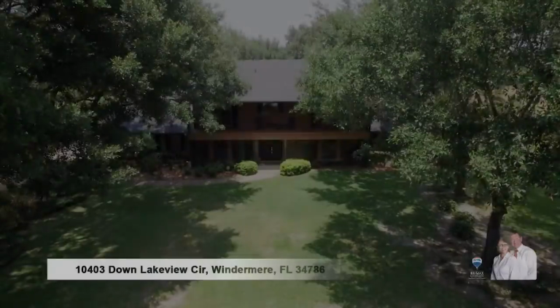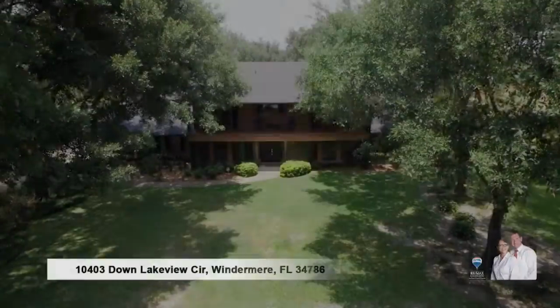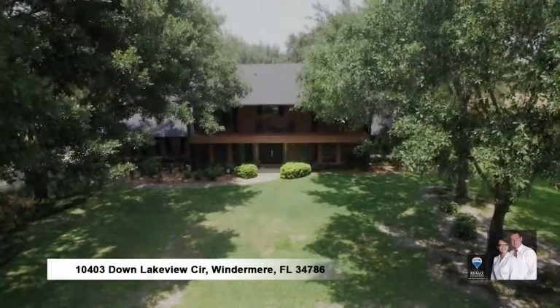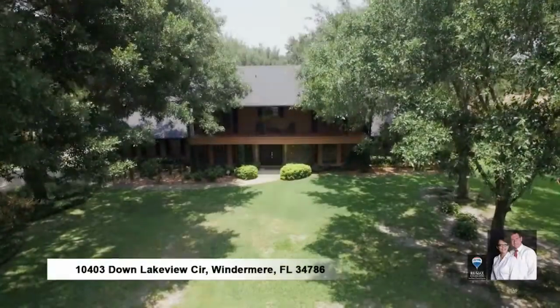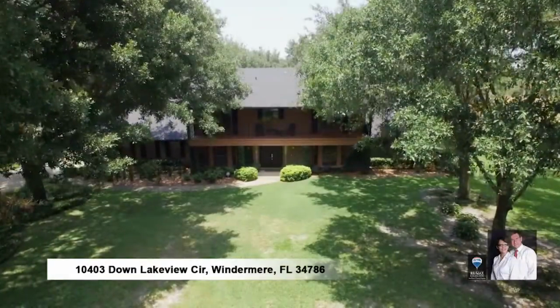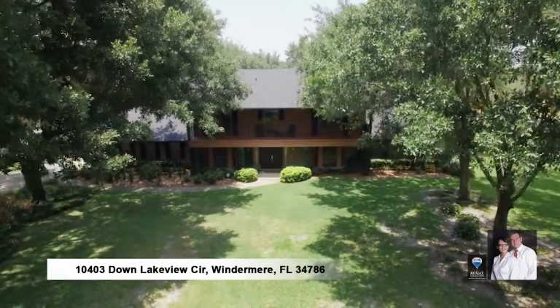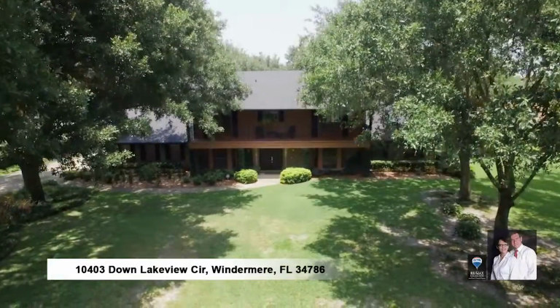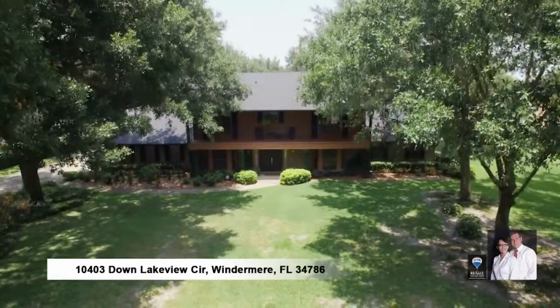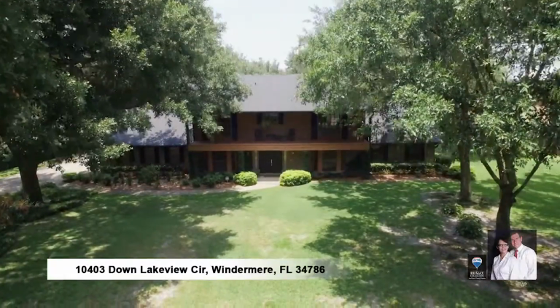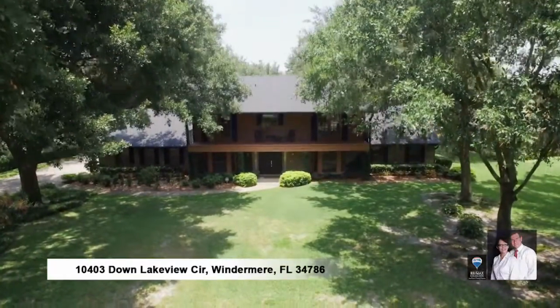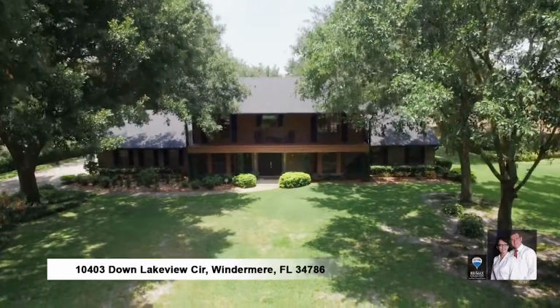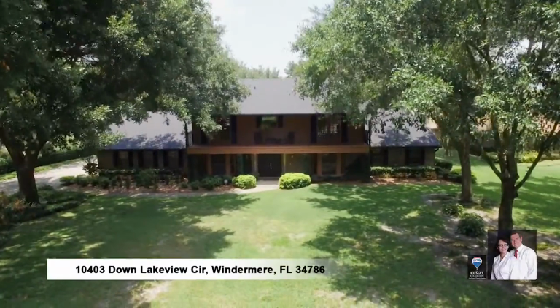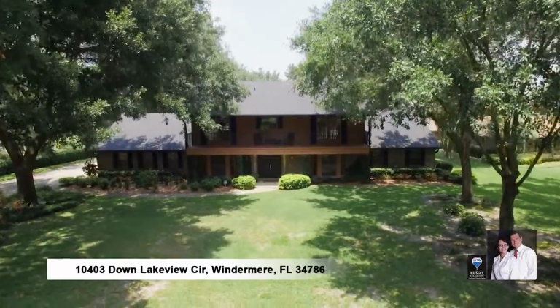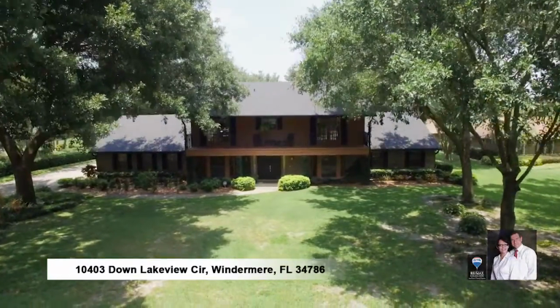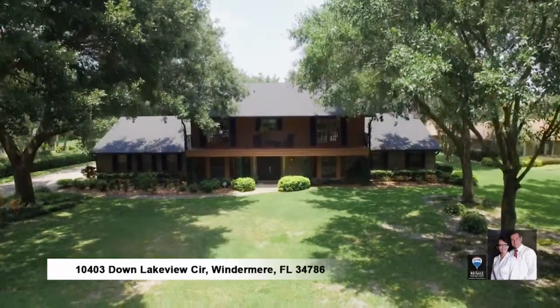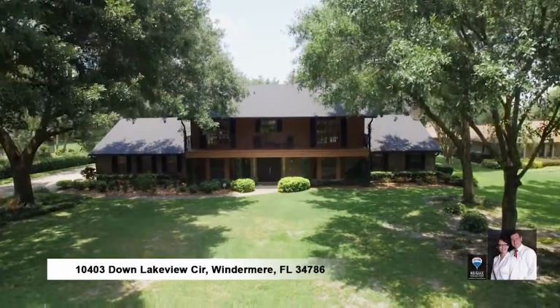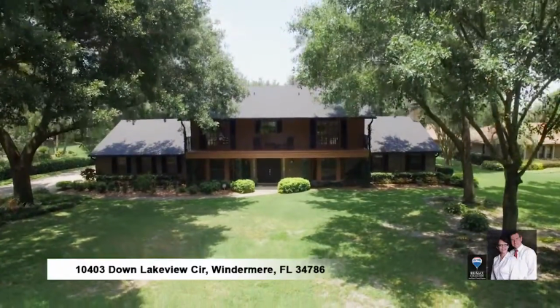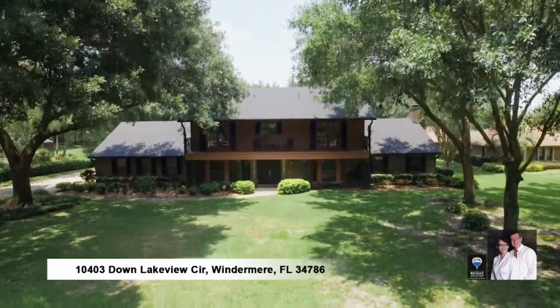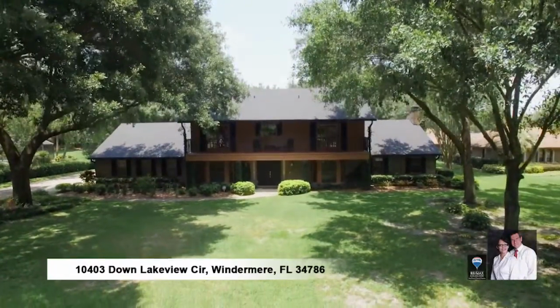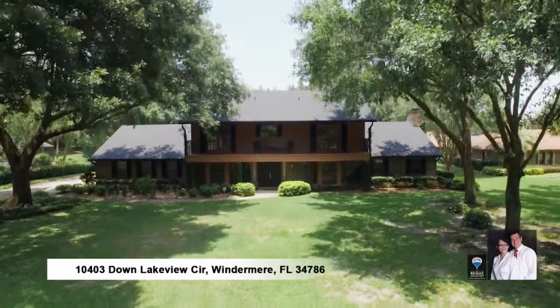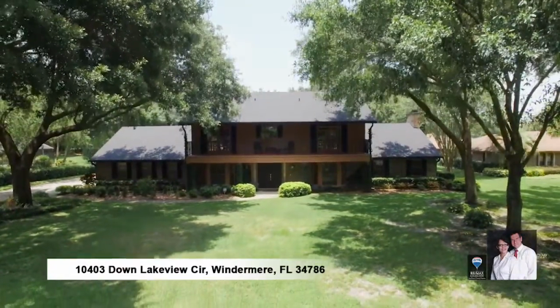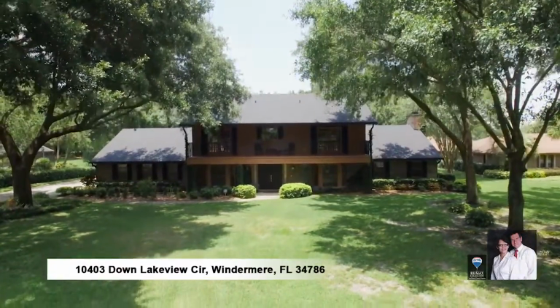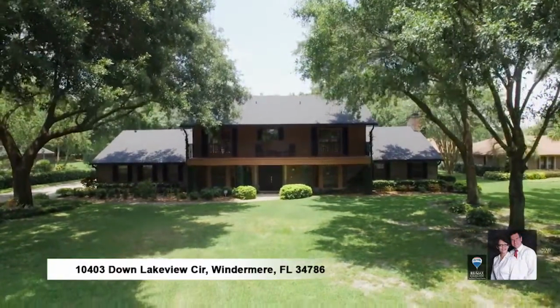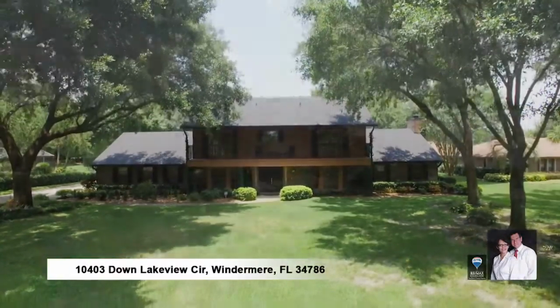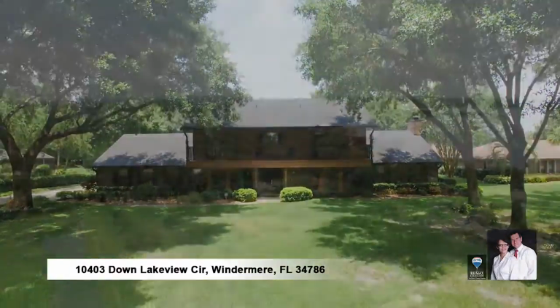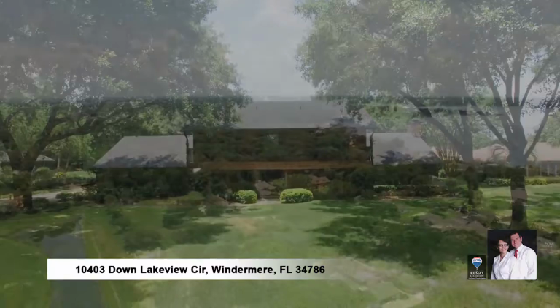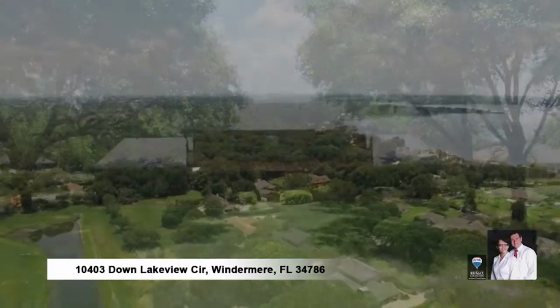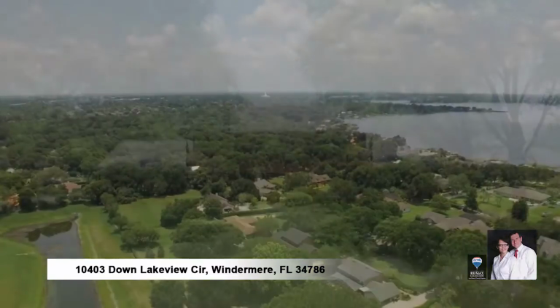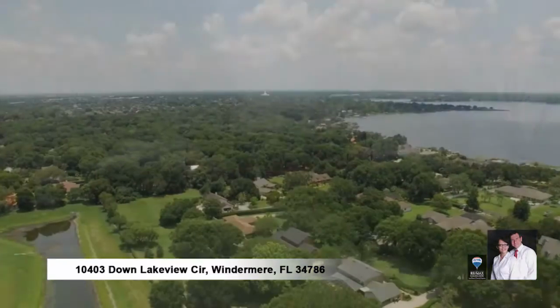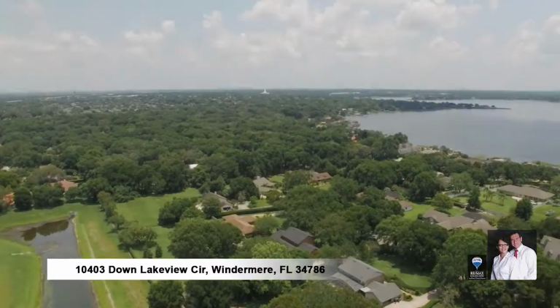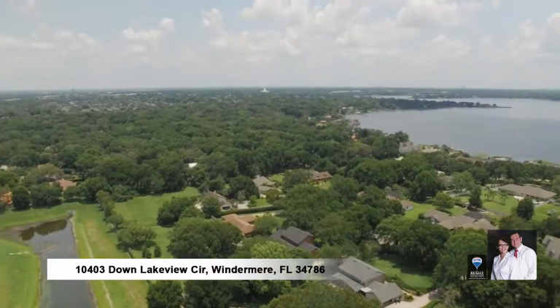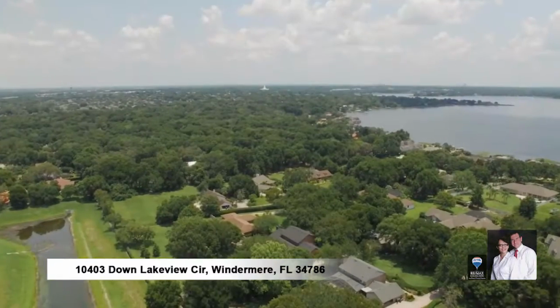Enjoy the seclusion of this one-acre estate home with private access to the sought-after Butler Chain of Lakes.